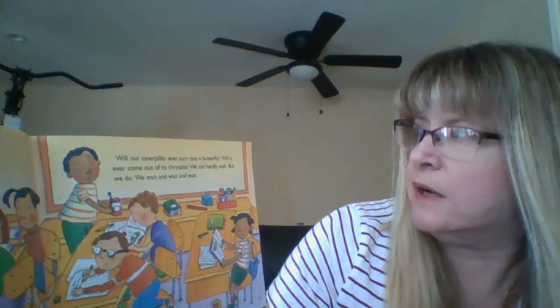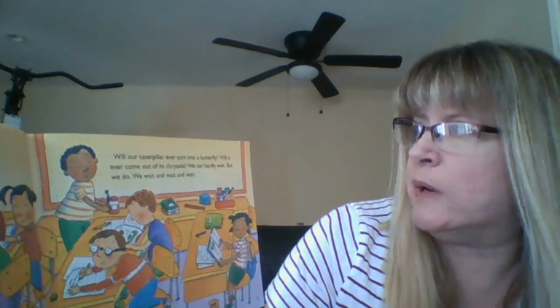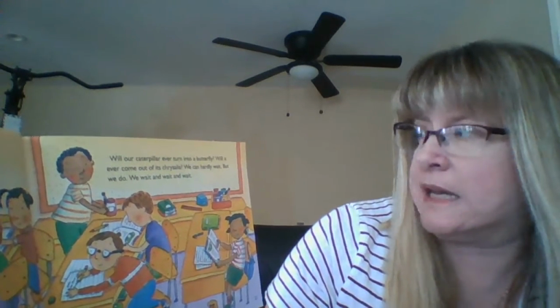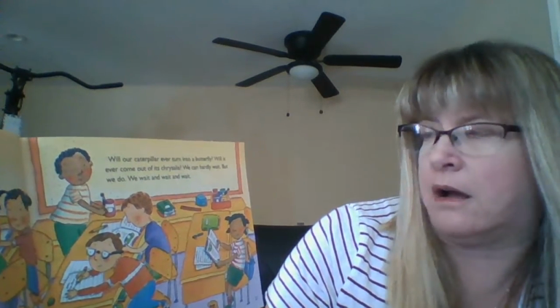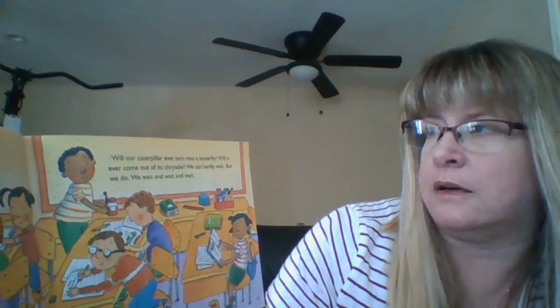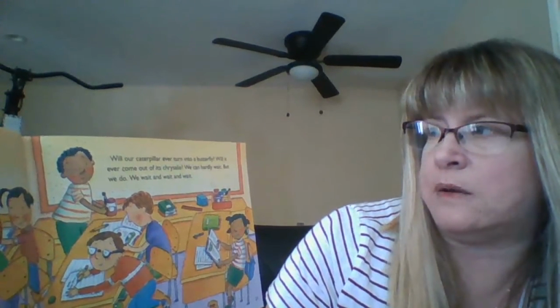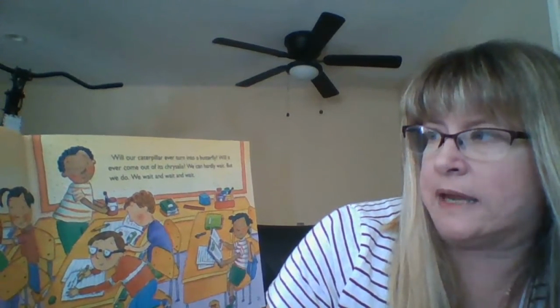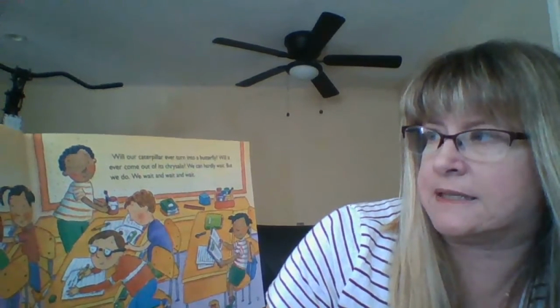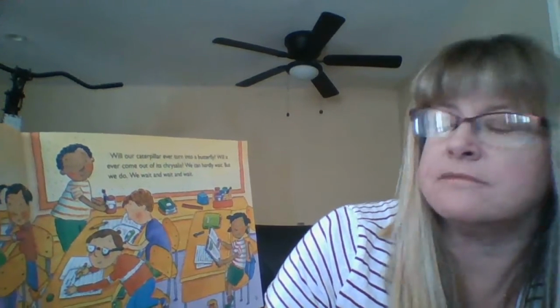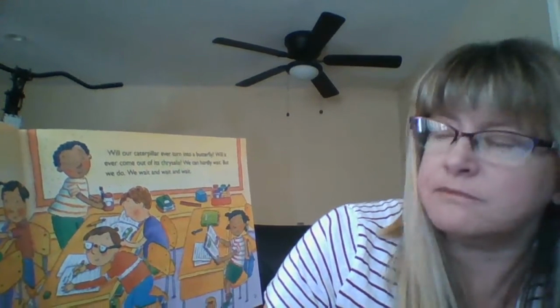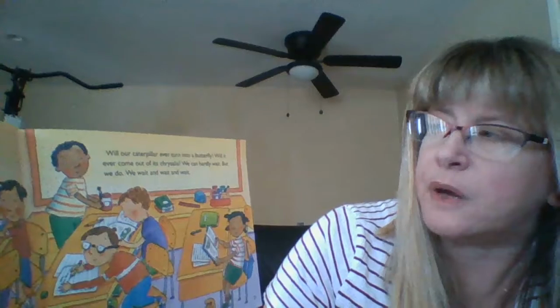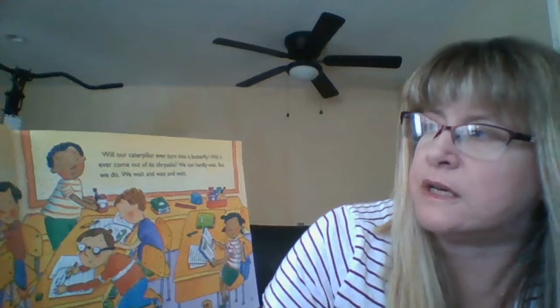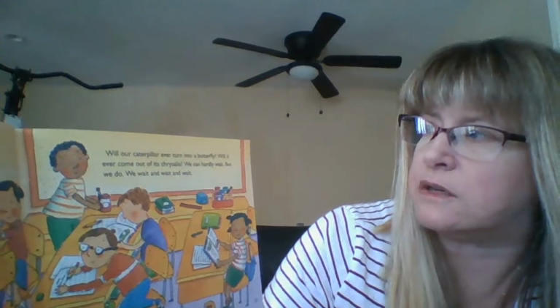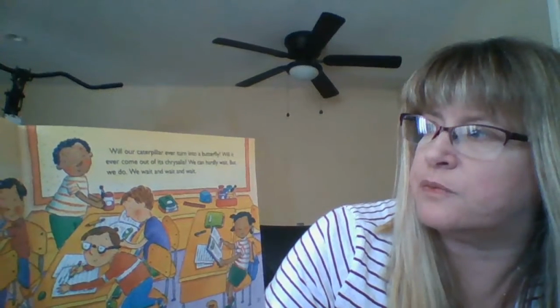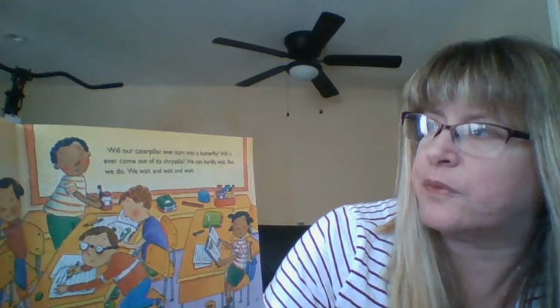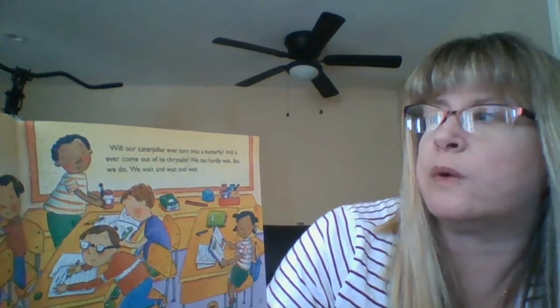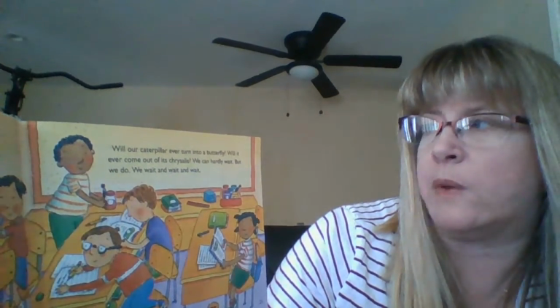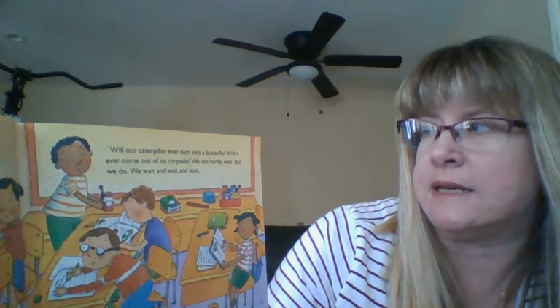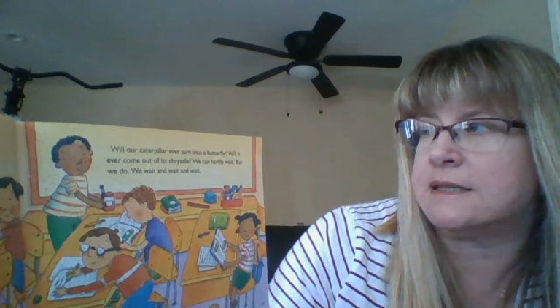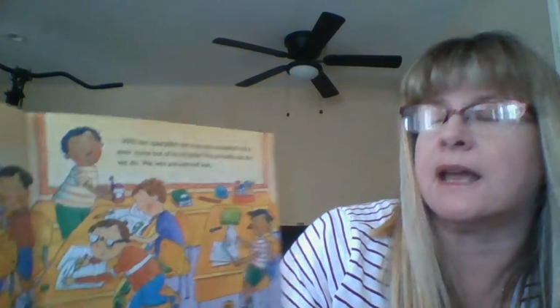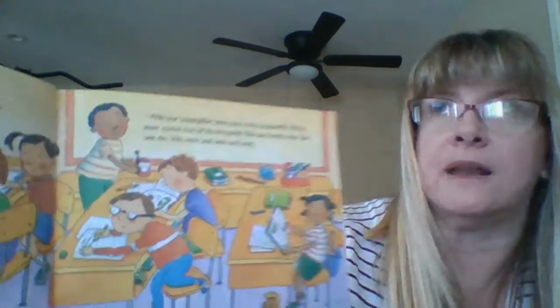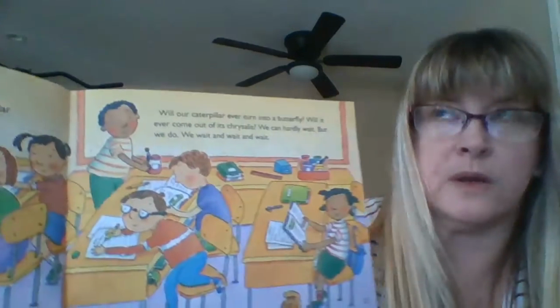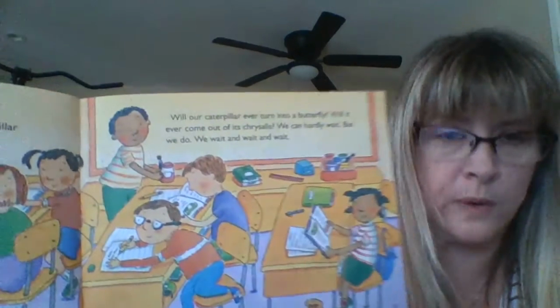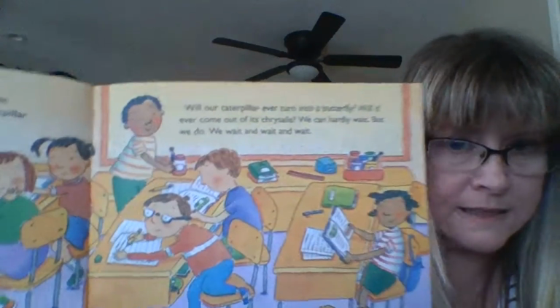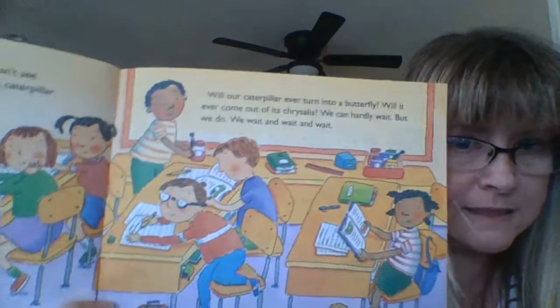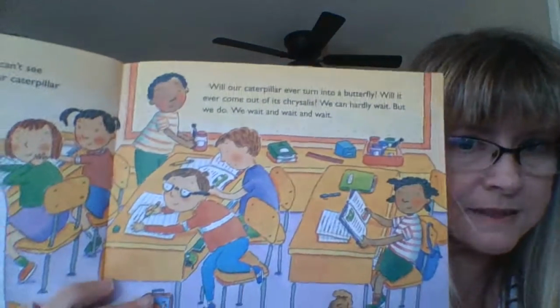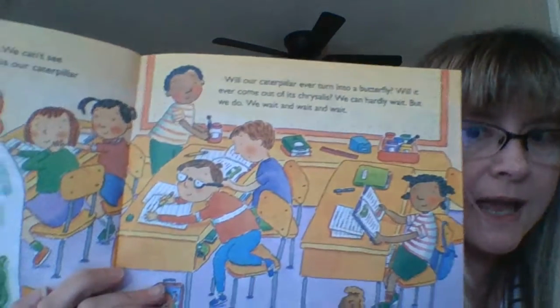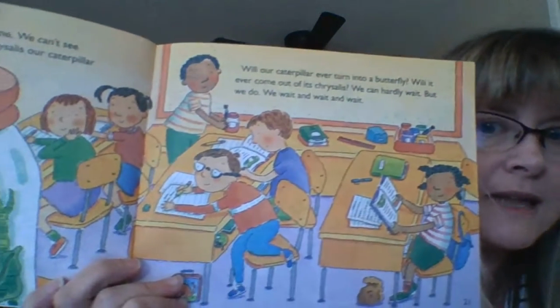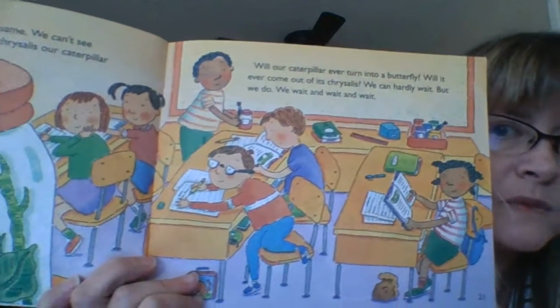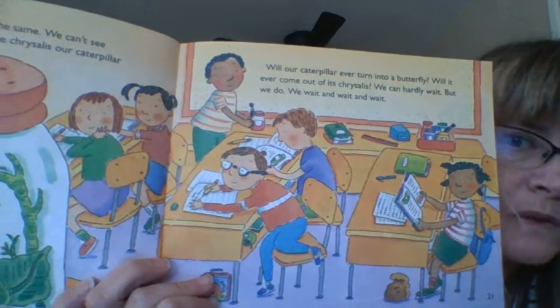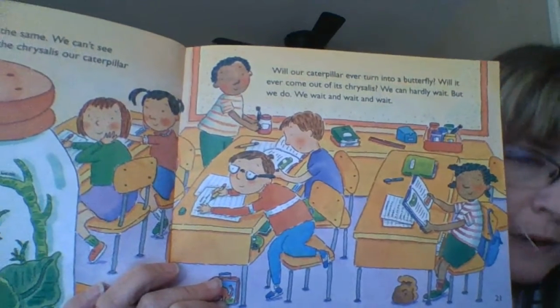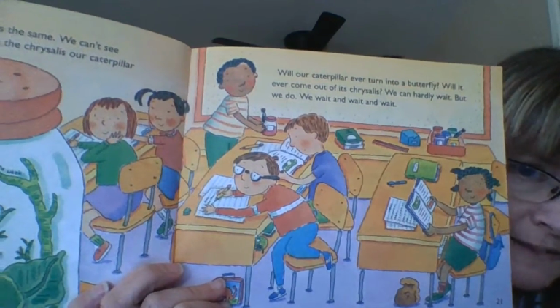We can hardly wait. But we do. We wait. And we wait. And we wait.